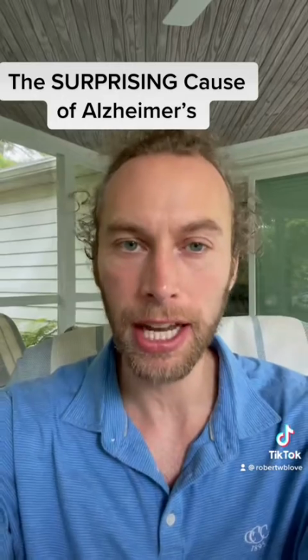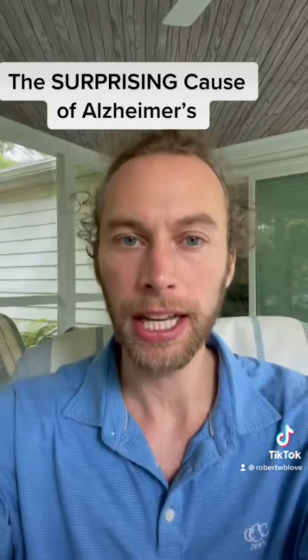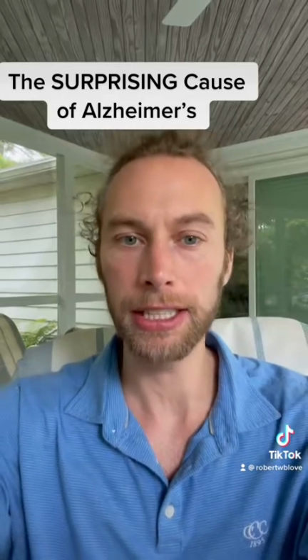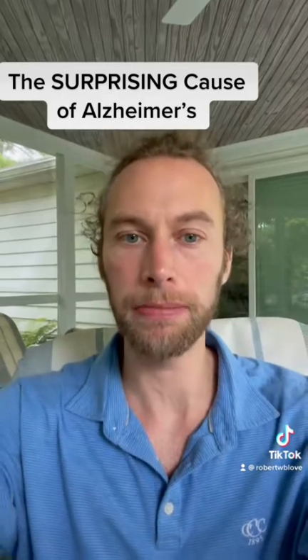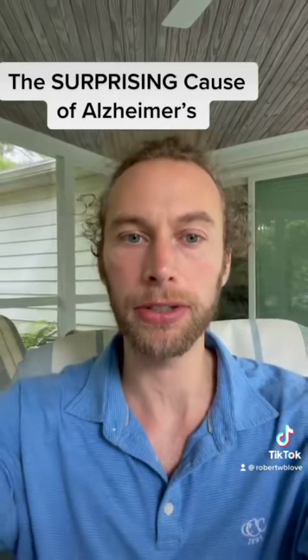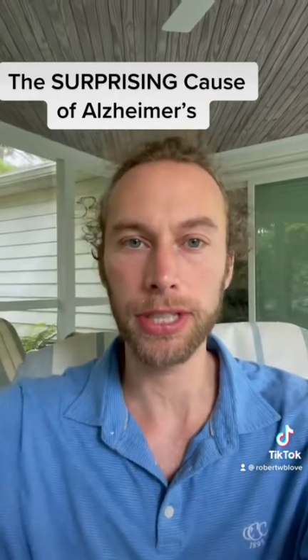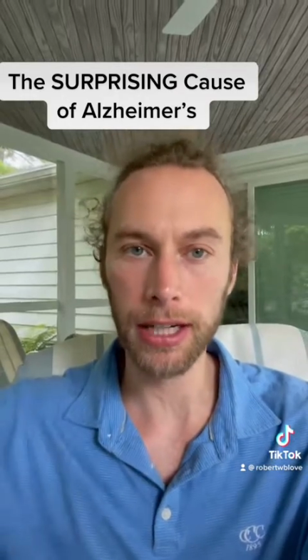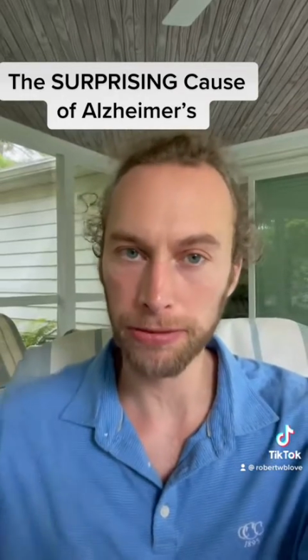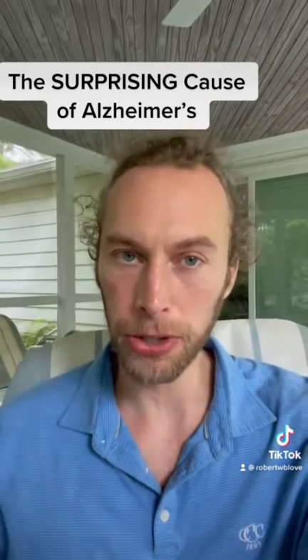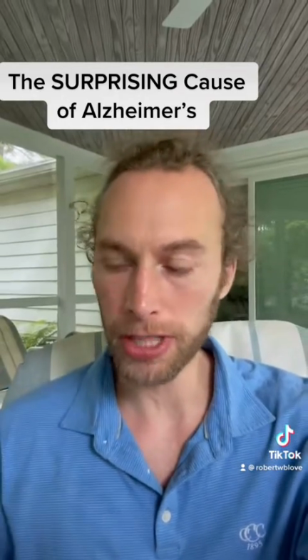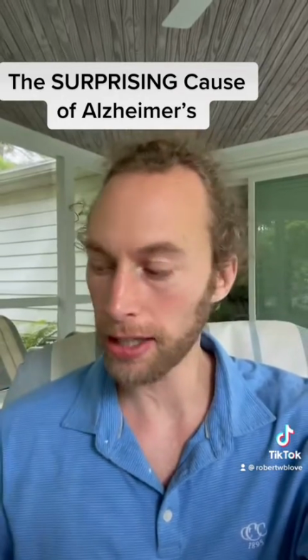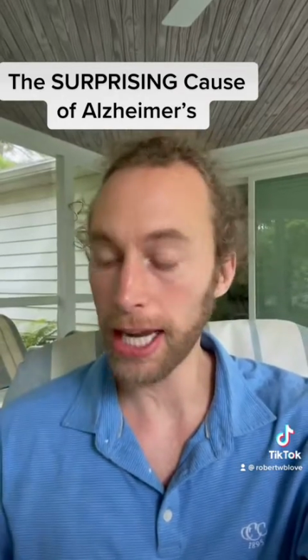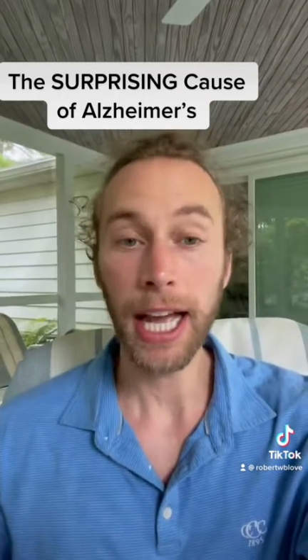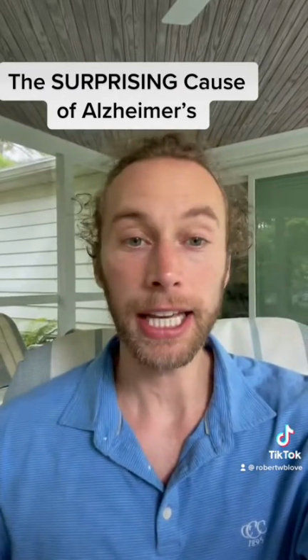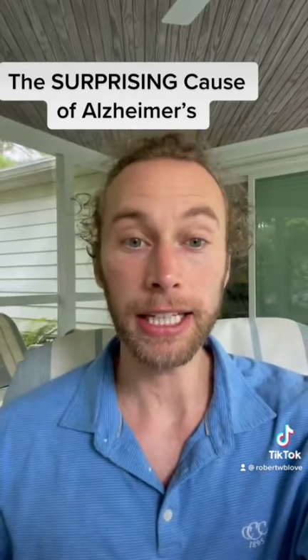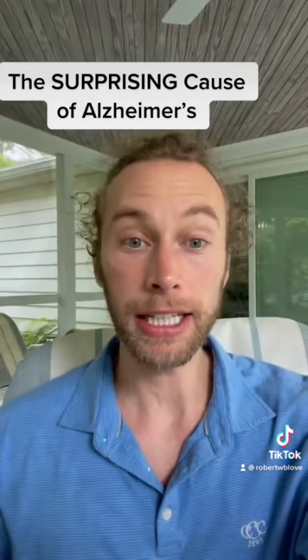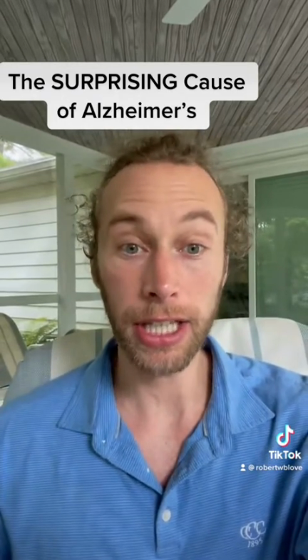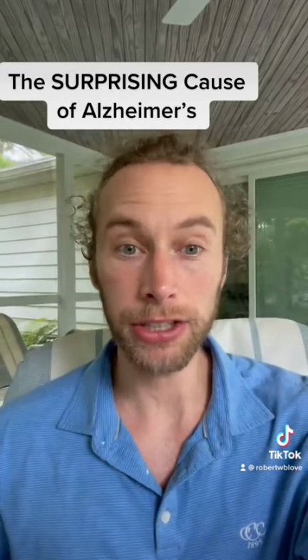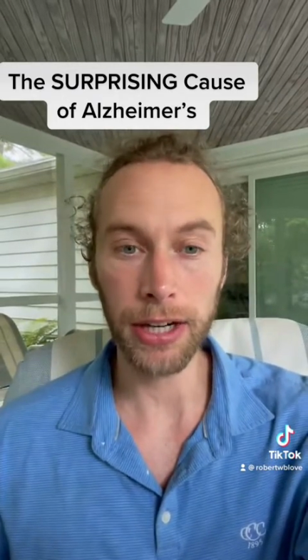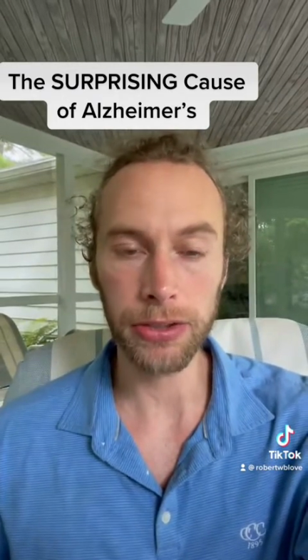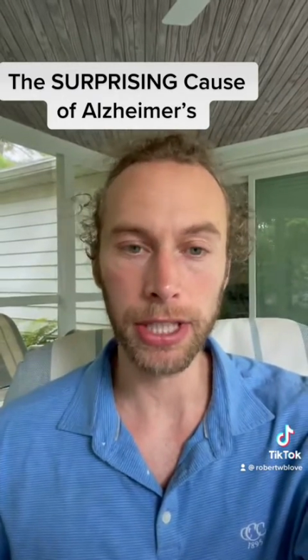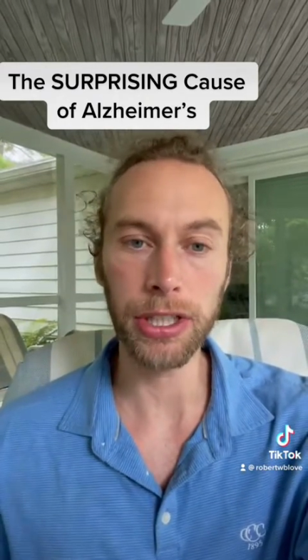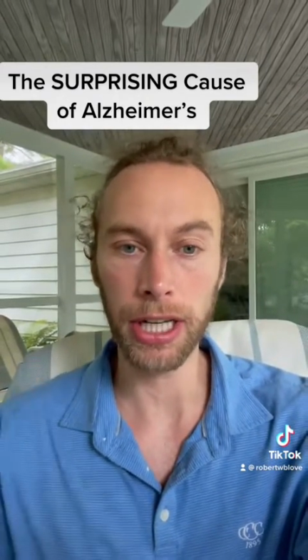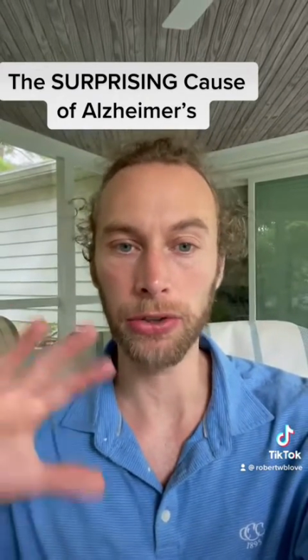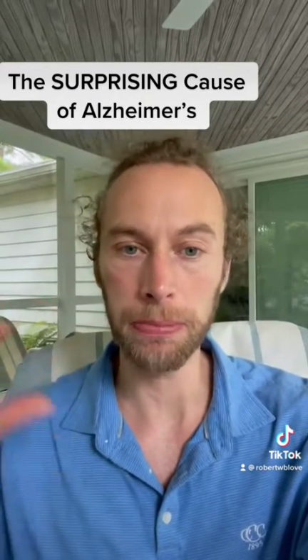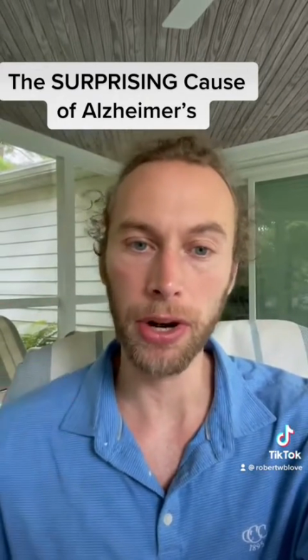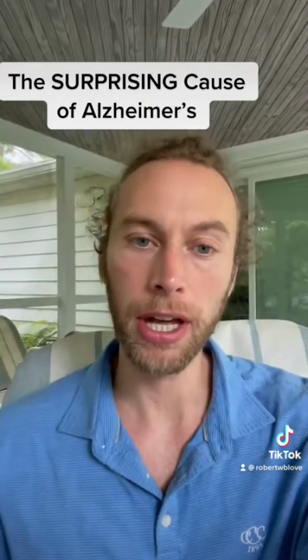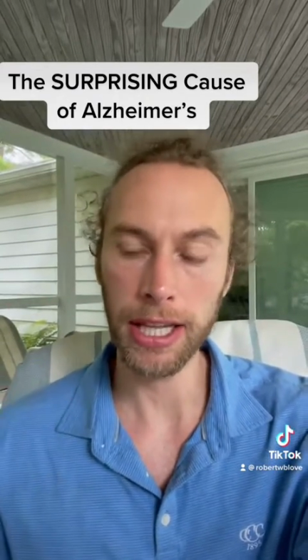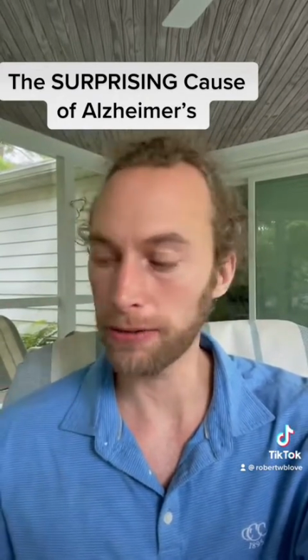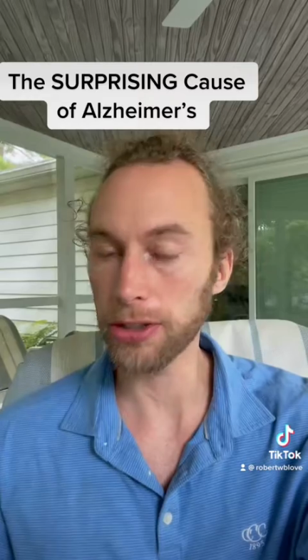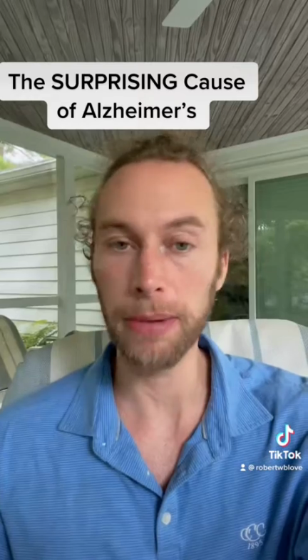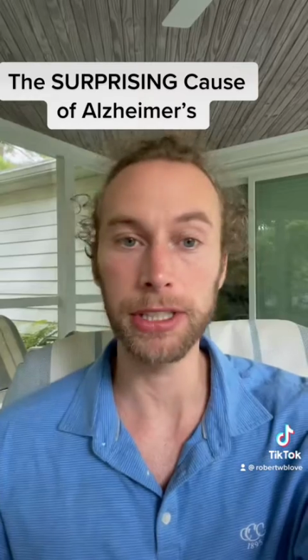I want to cite the work of Dr. Dale Bredesen. He's a medical doctor from UCLA. He shared this research in a great book, The End of Alzheimer's Disease.